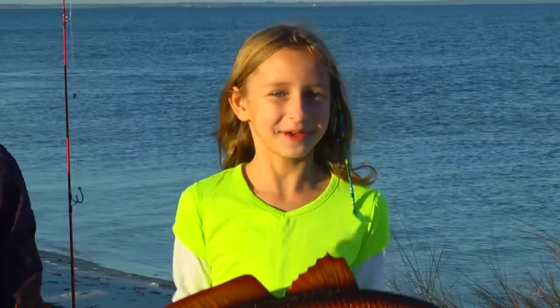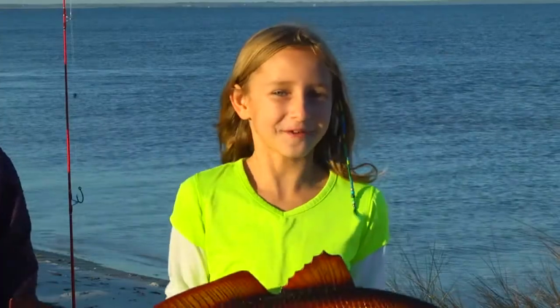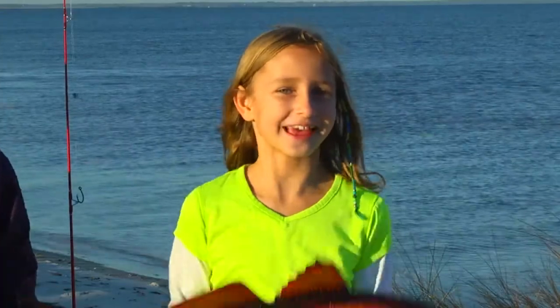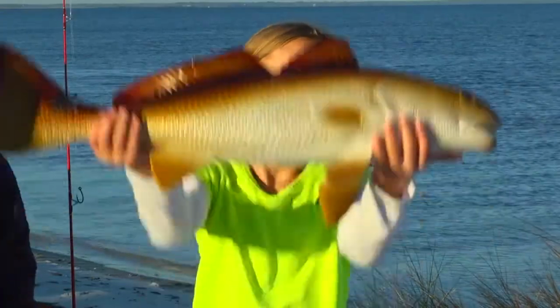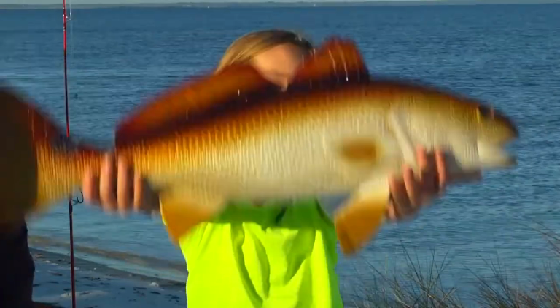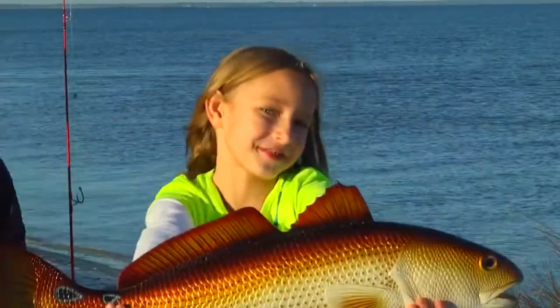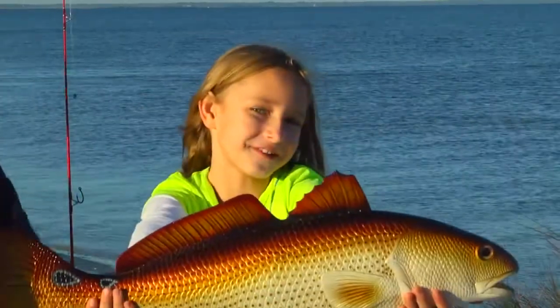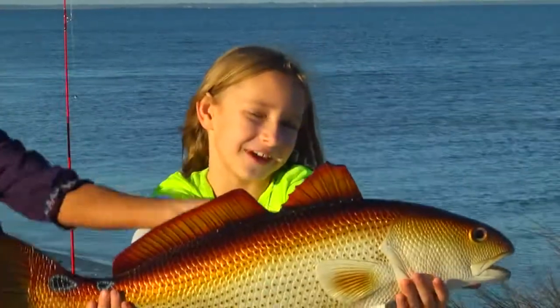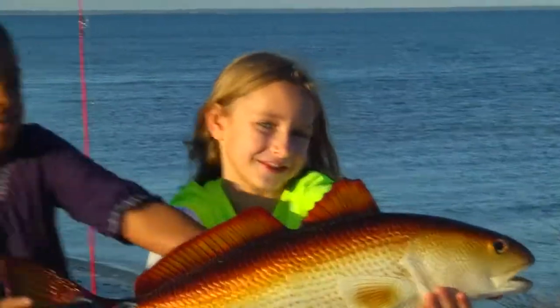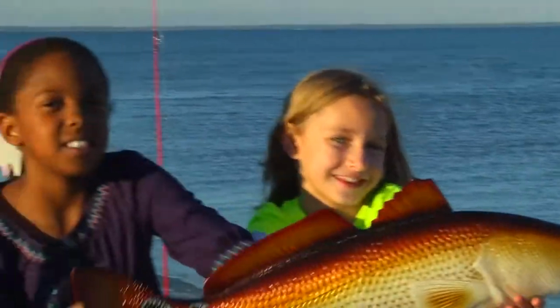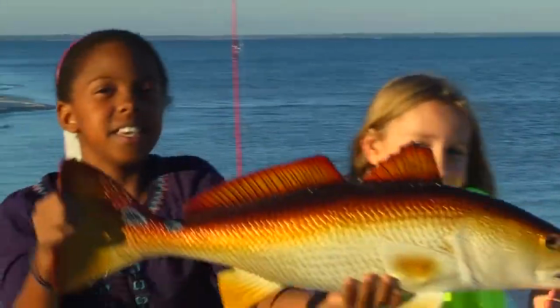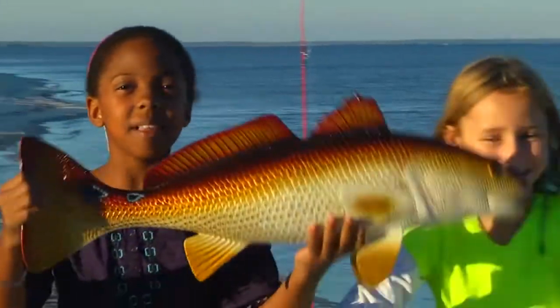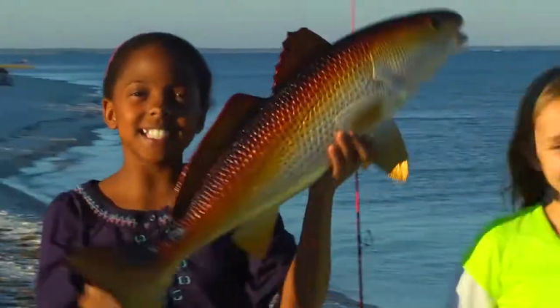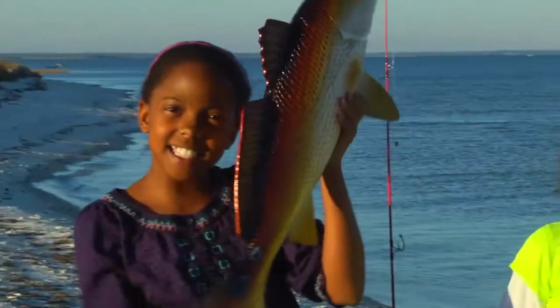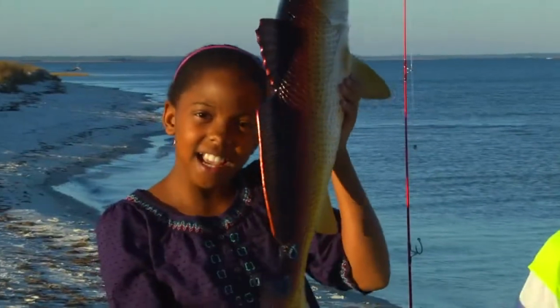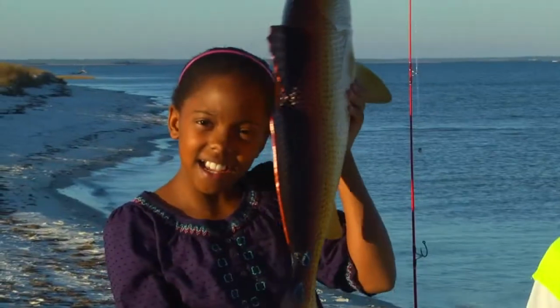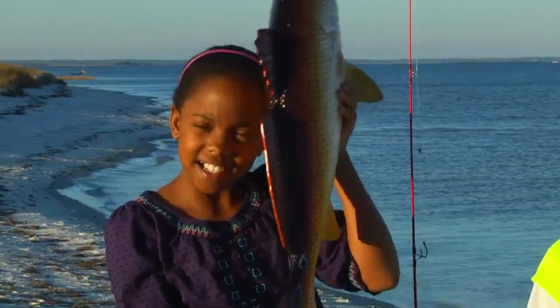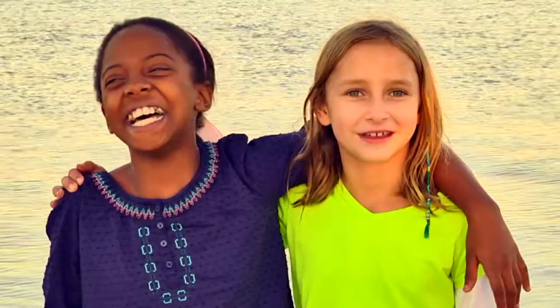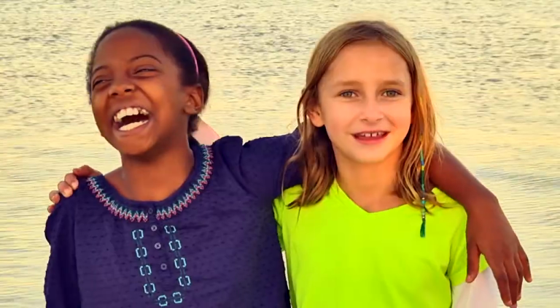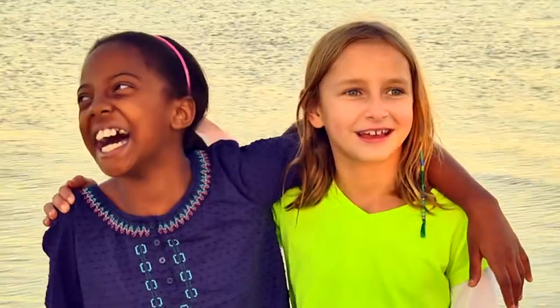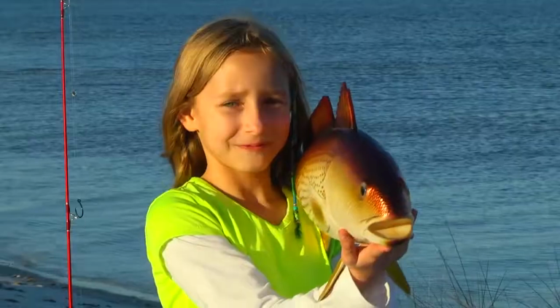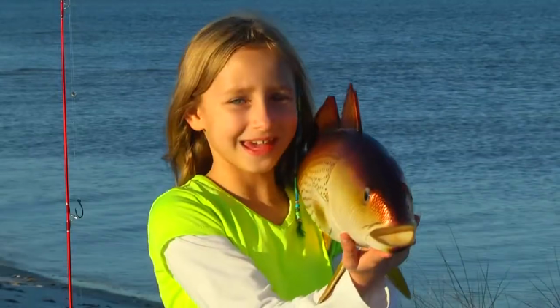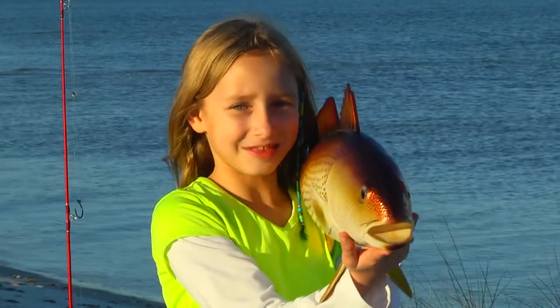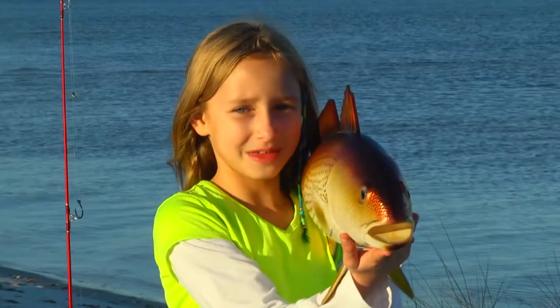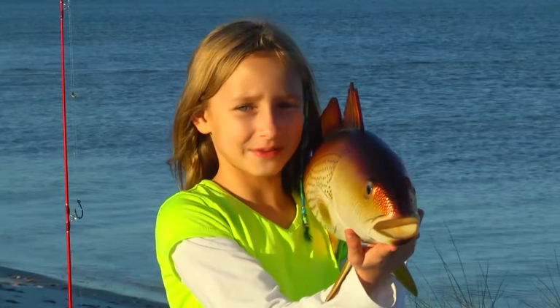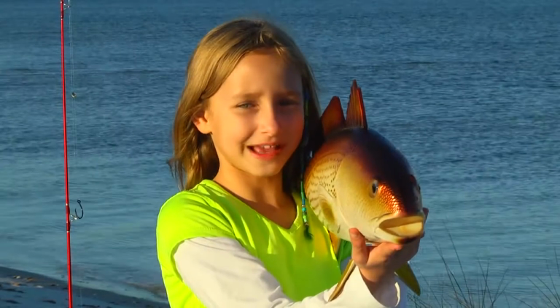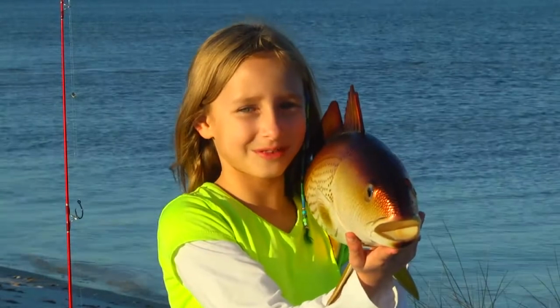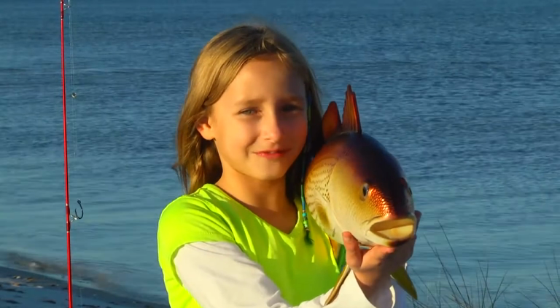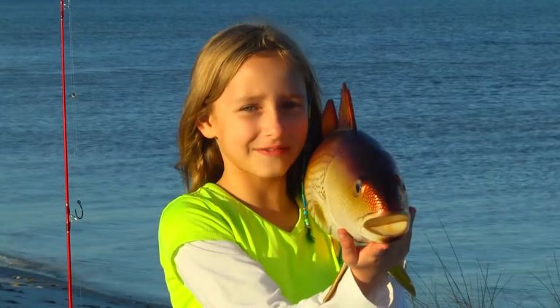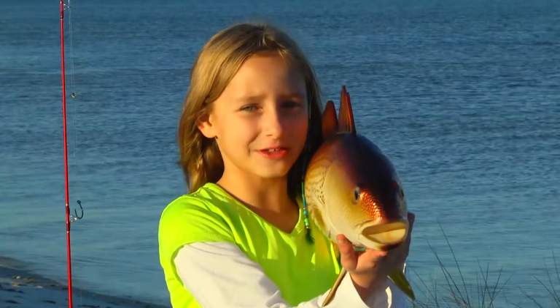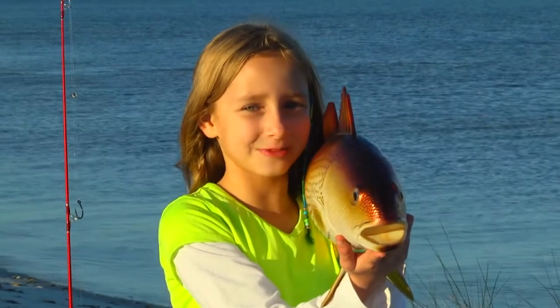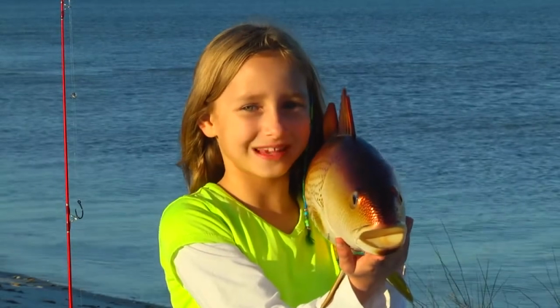Meet Frank. He's our stunt fish. Plastic, see? Frank has some tips on how to survive catch and release.